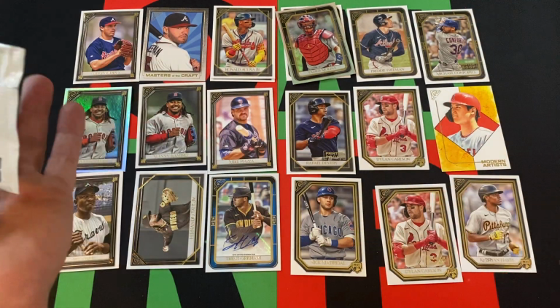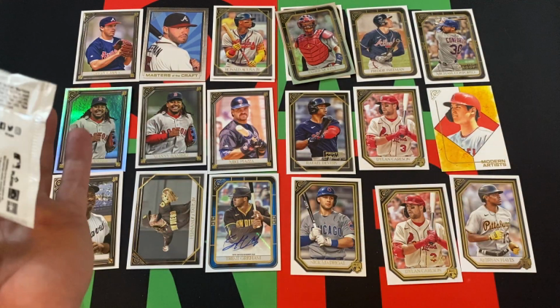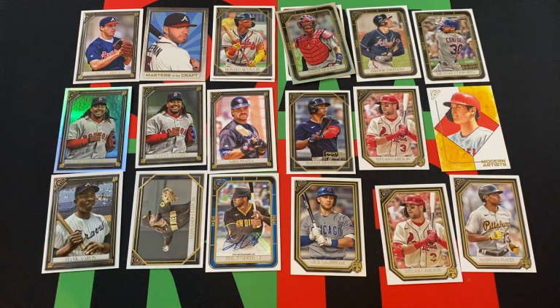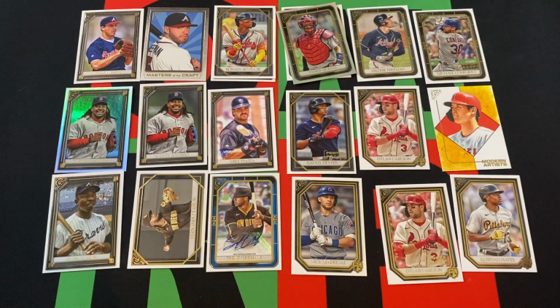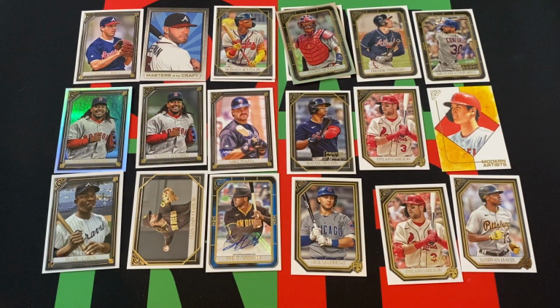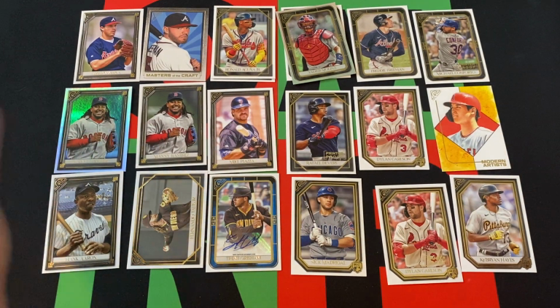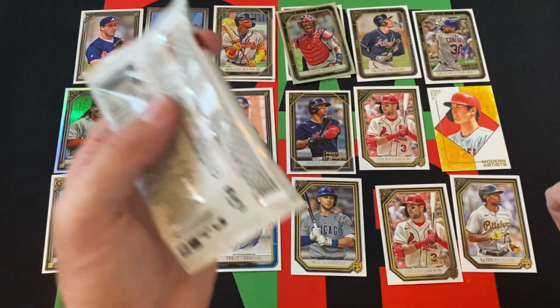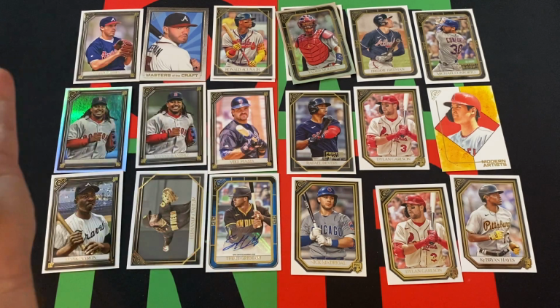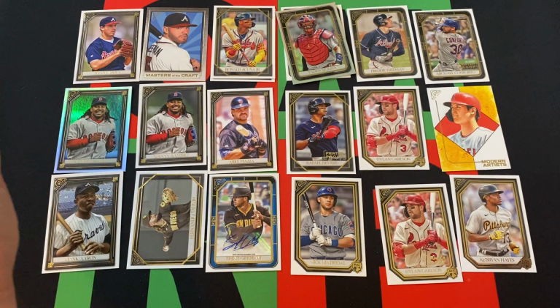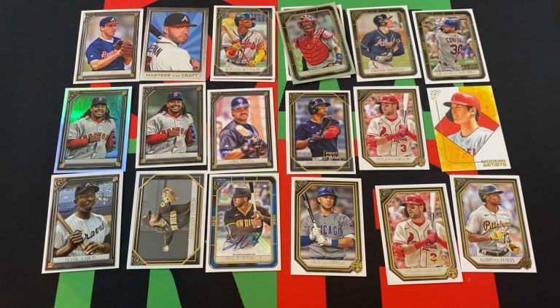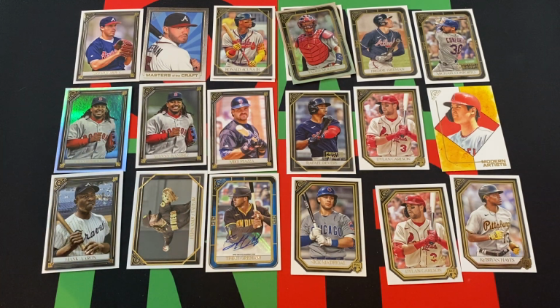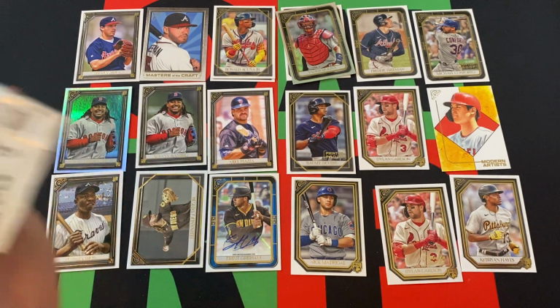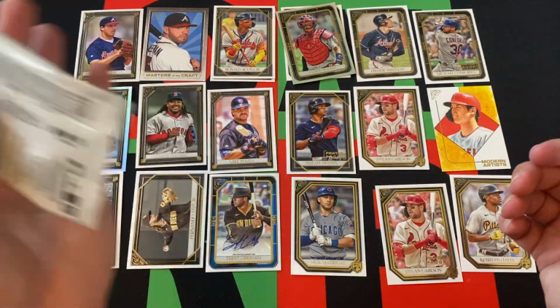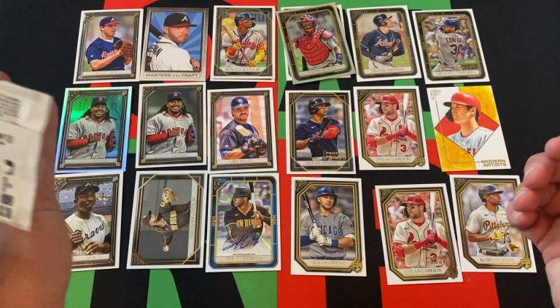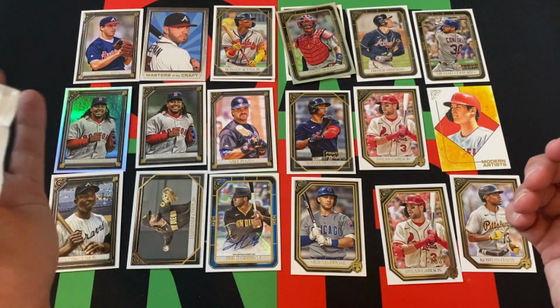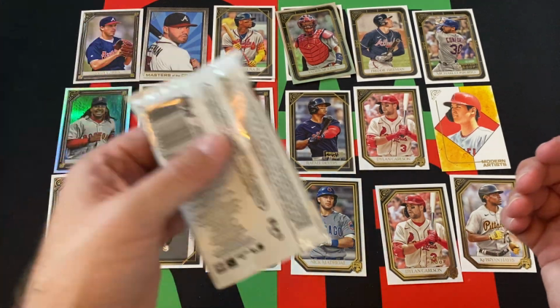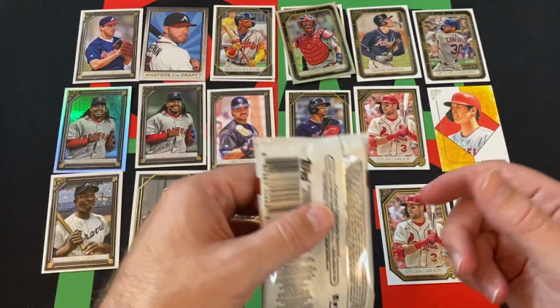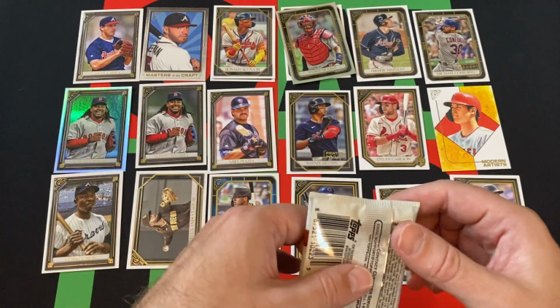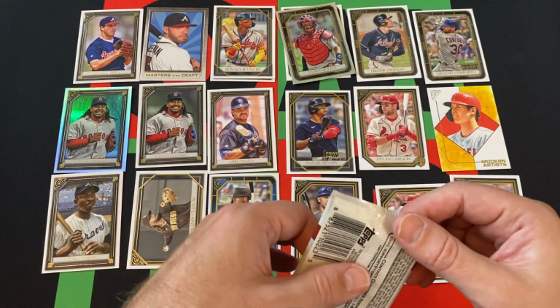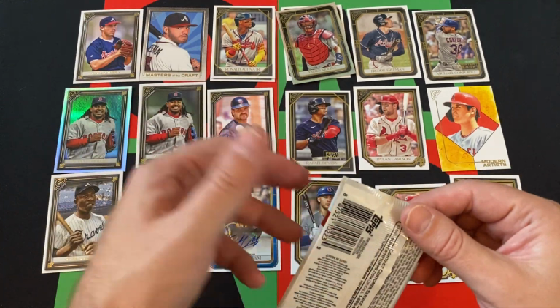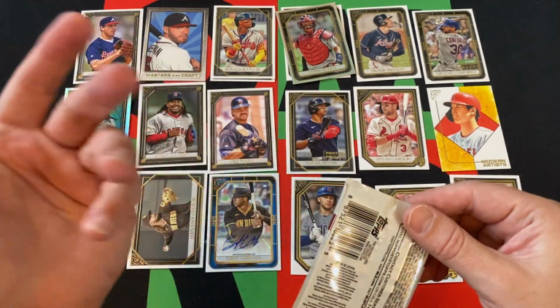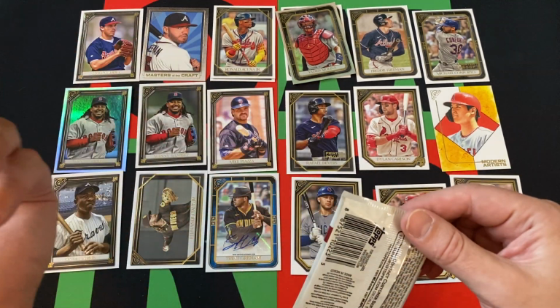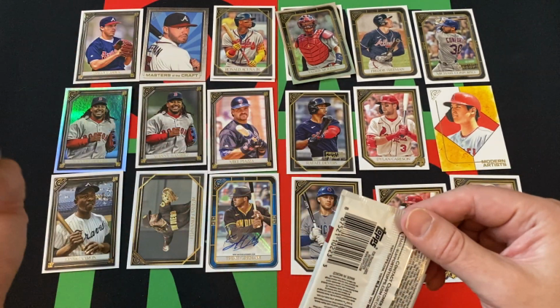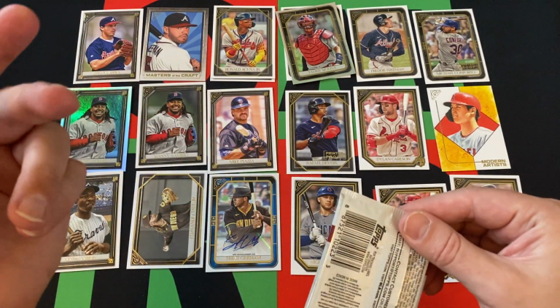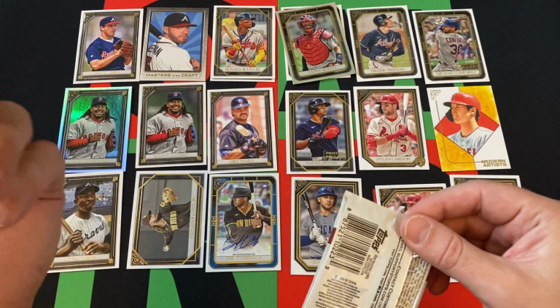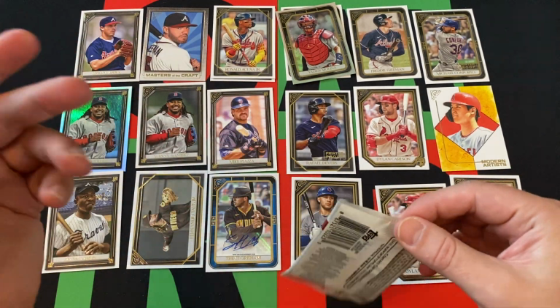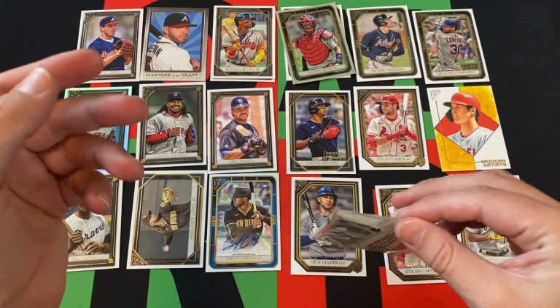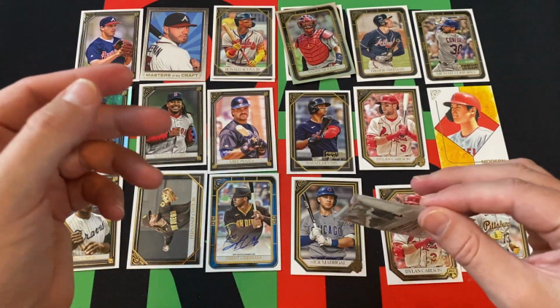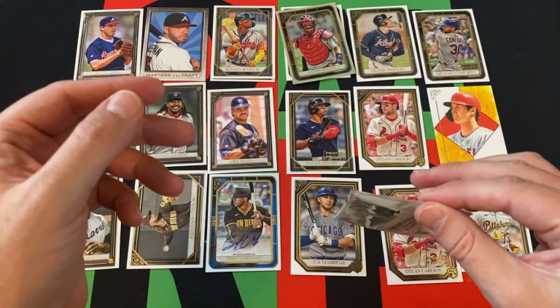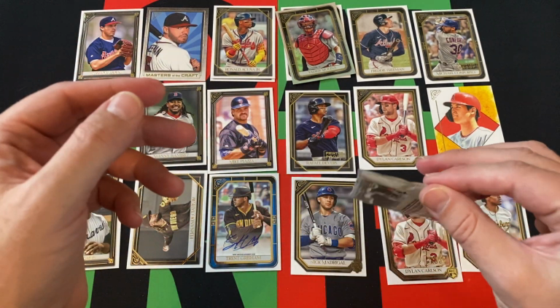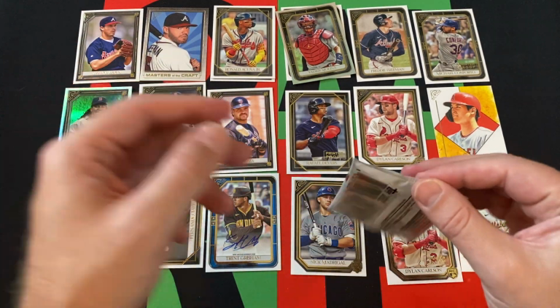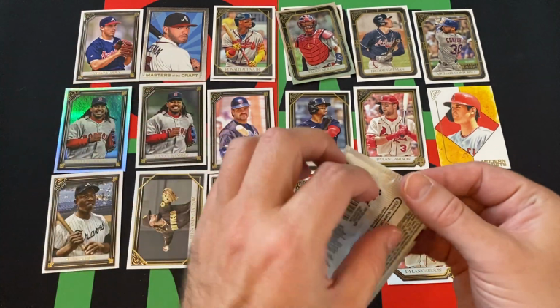All right, last pack. I mean, some last pack magic, miracle, malarkey — whatever you want to call it. But we already got an auto, so I don't really think we're getting two autos out of this box. That'd be crazy.